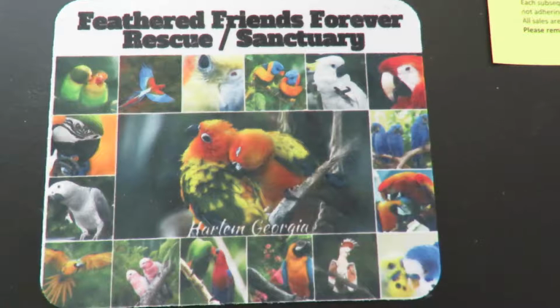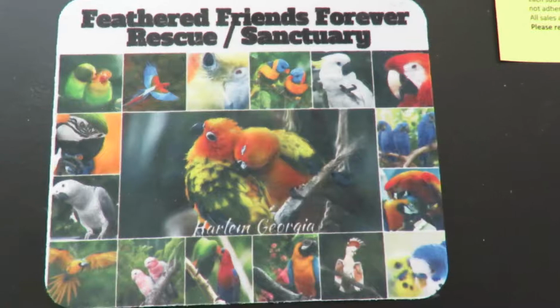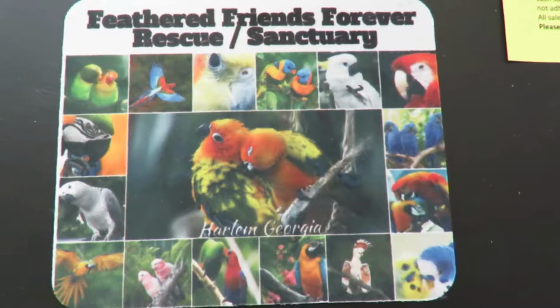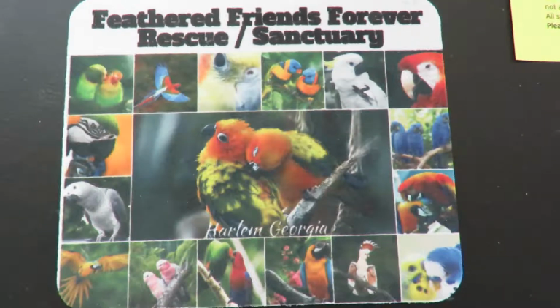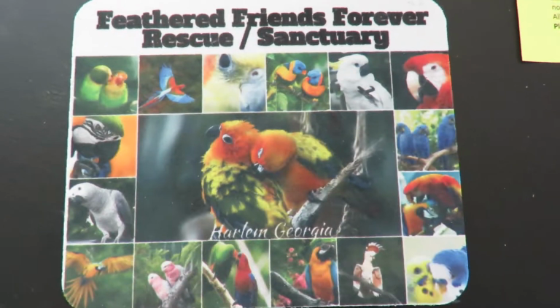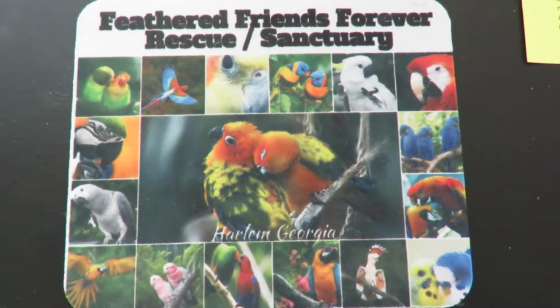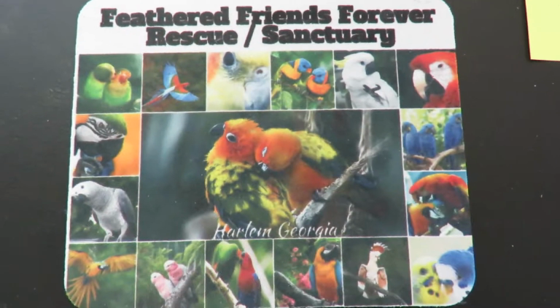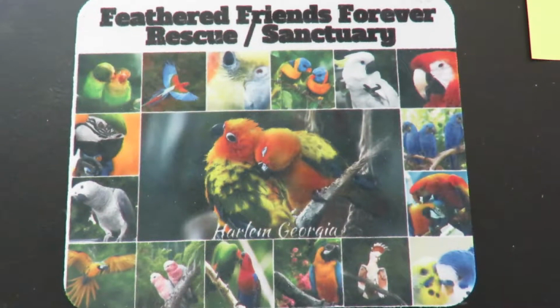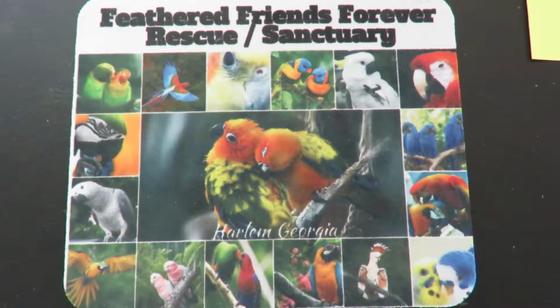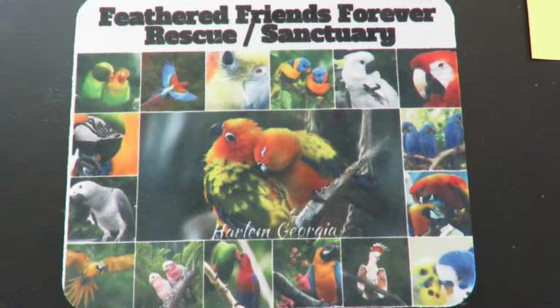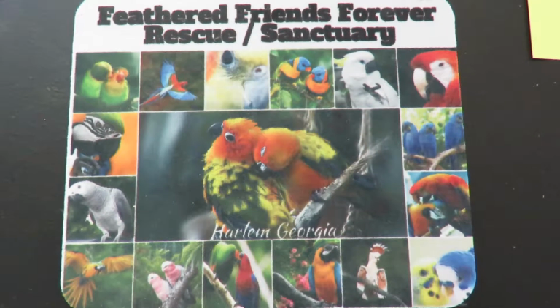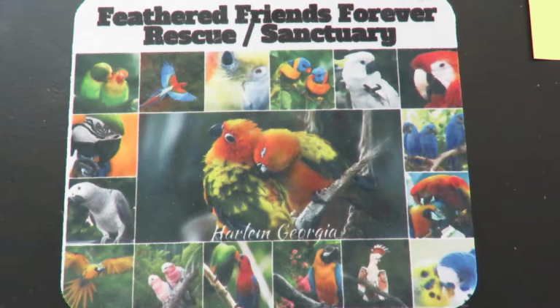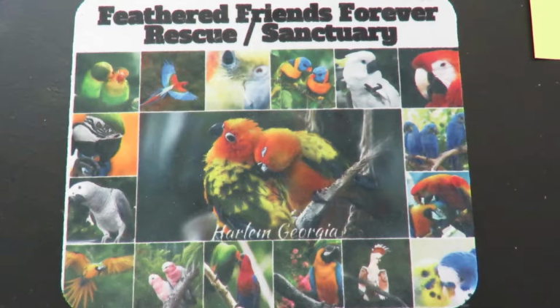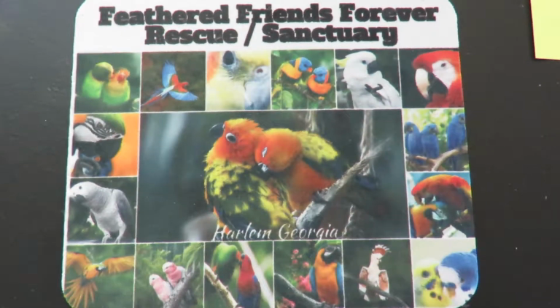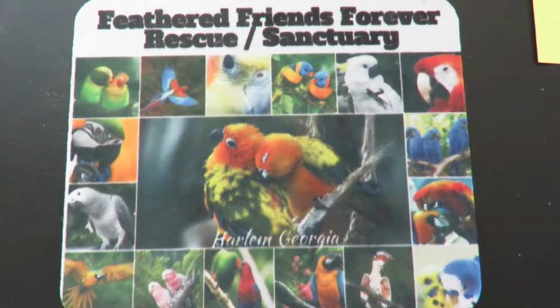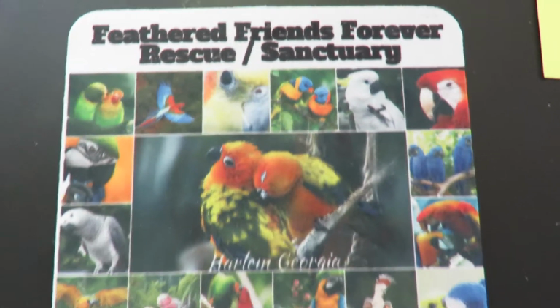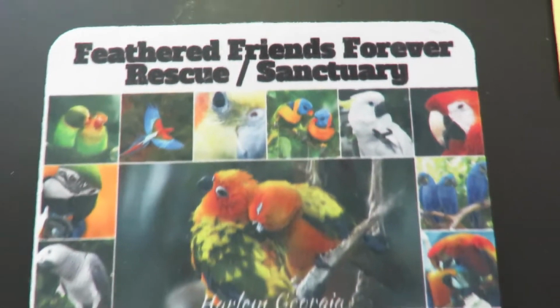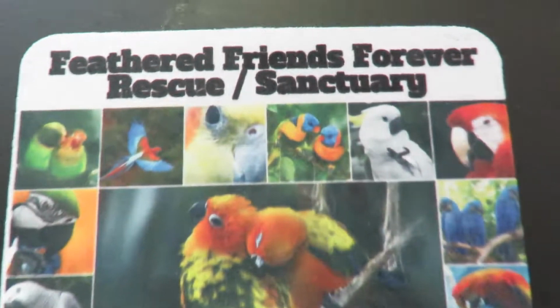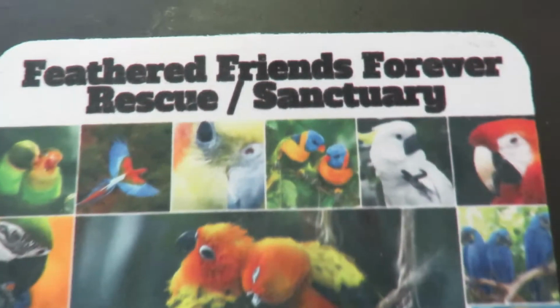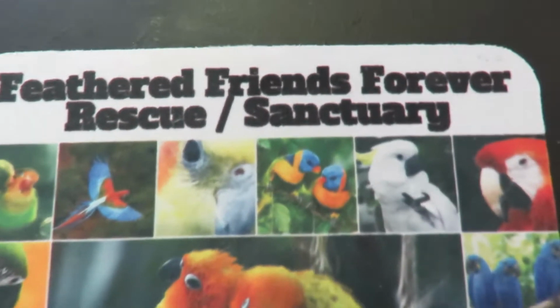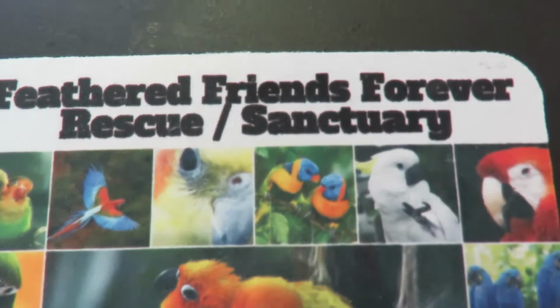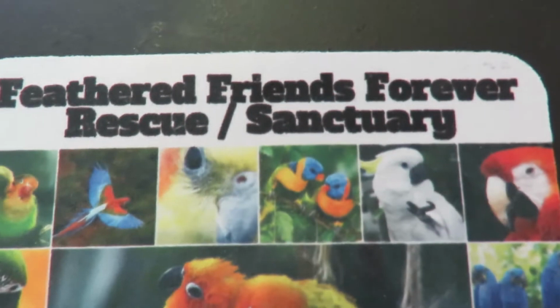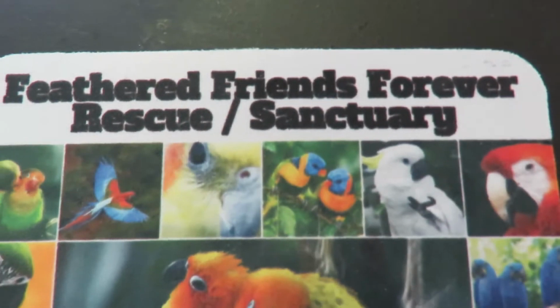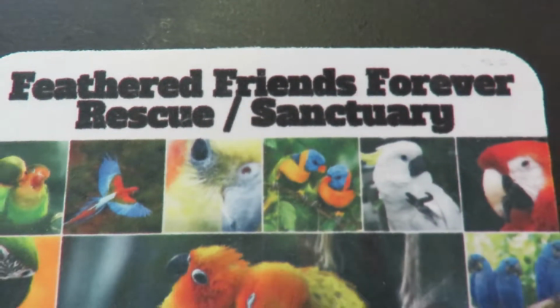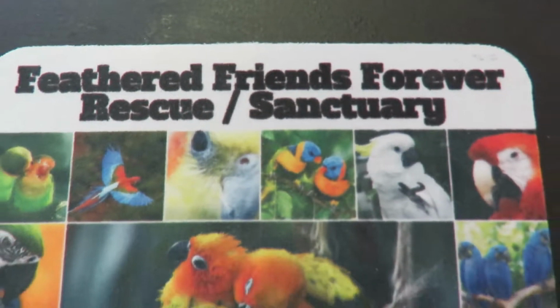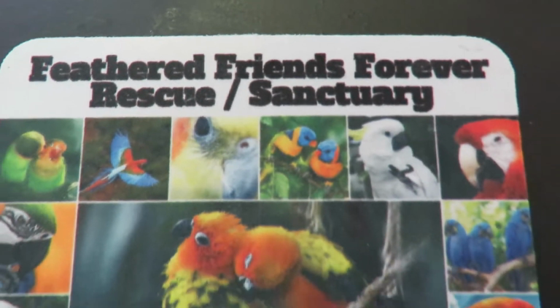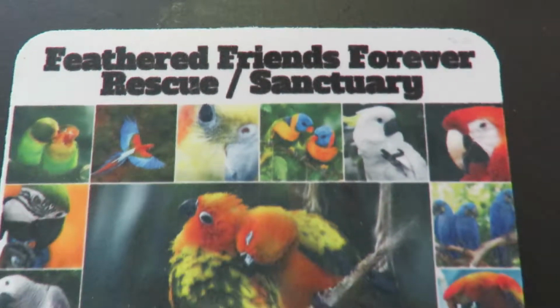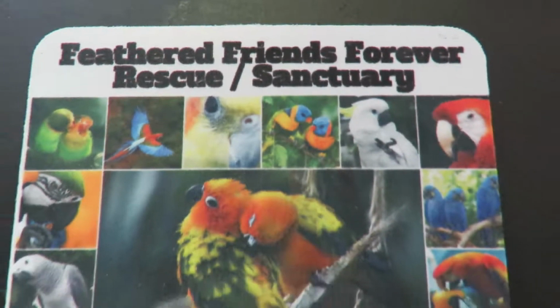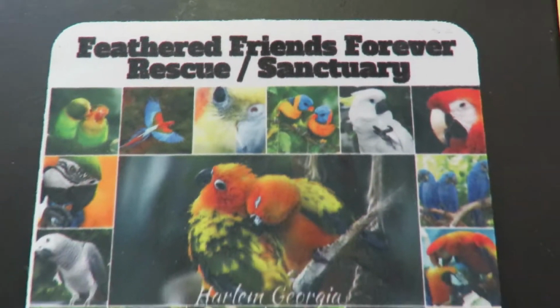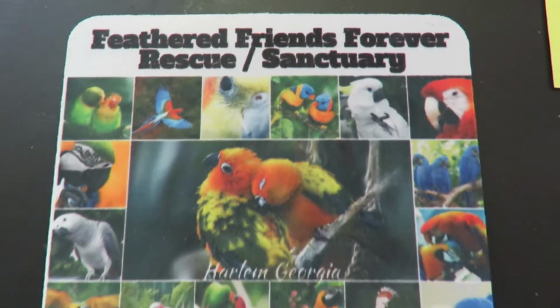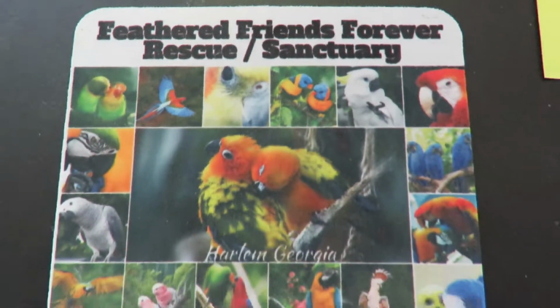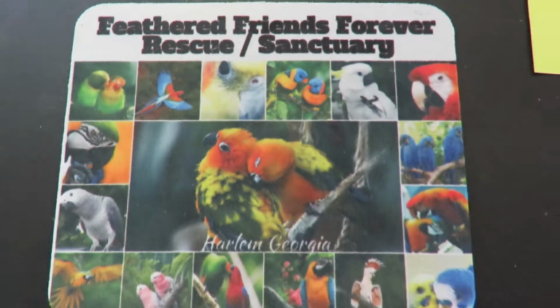Good afternoon everybody. This is Karen Martz and I'm at Feather Friends Forever Rescue Sanctuary.